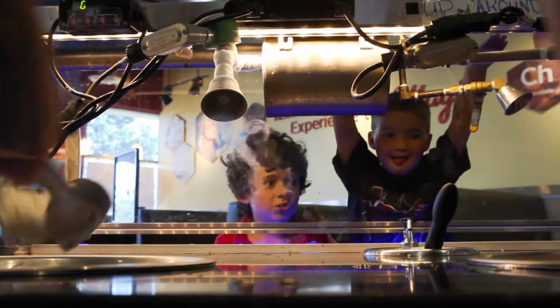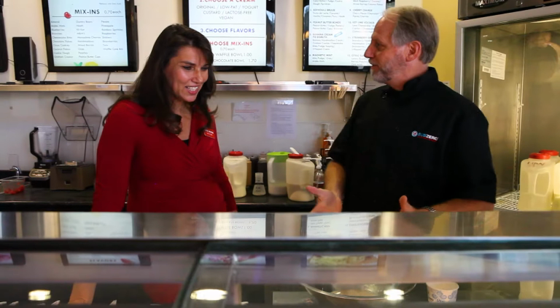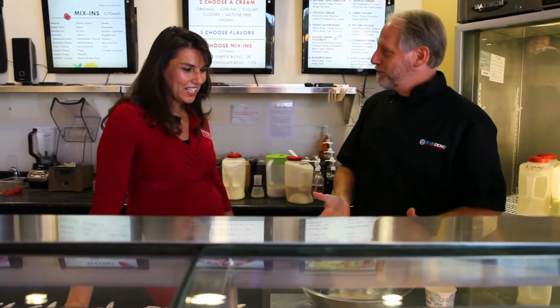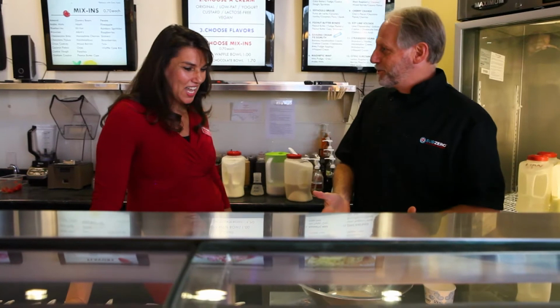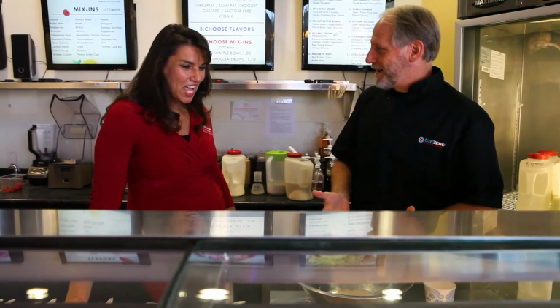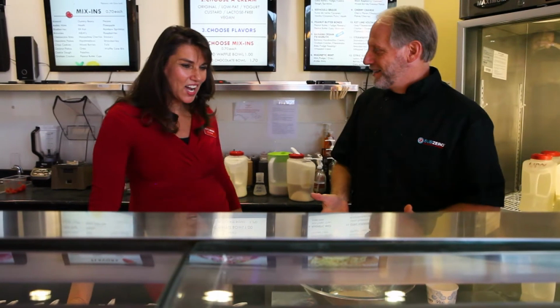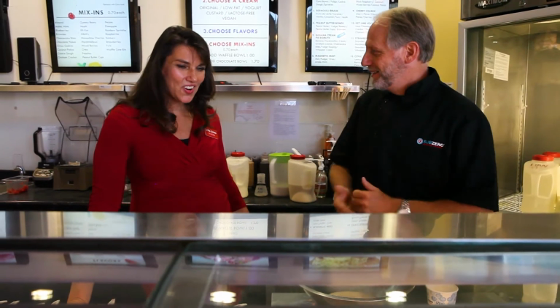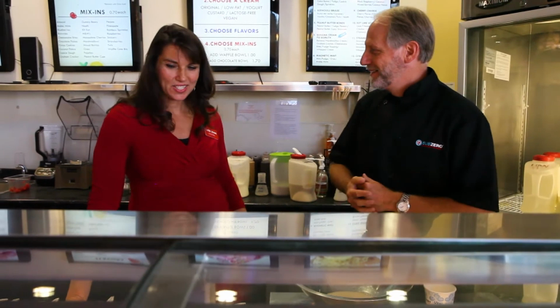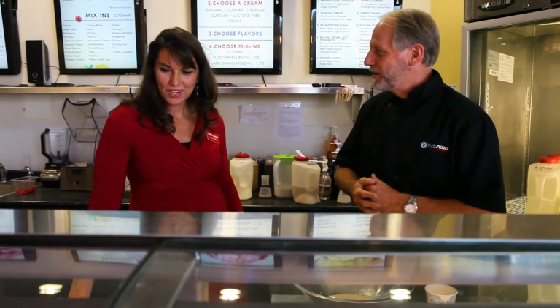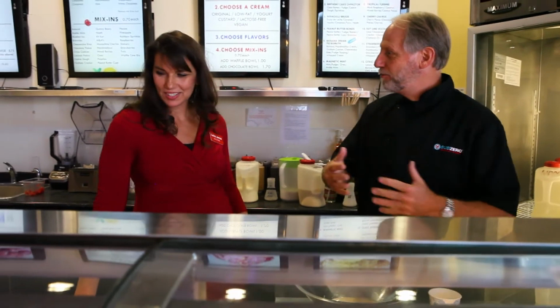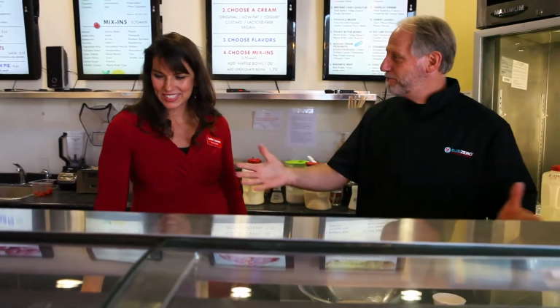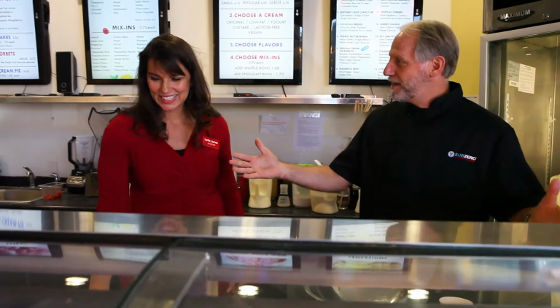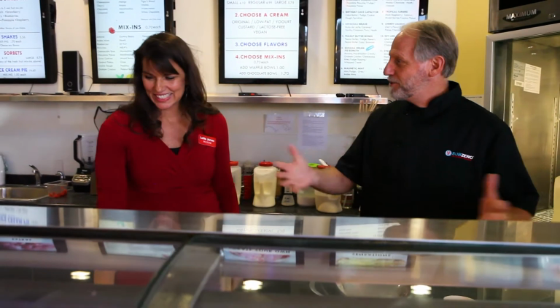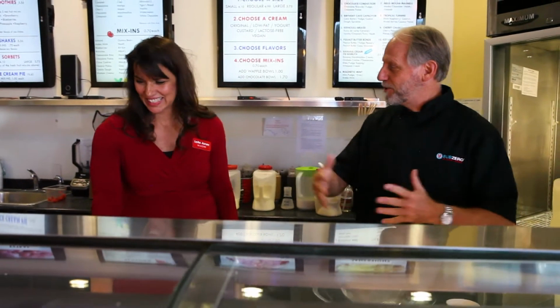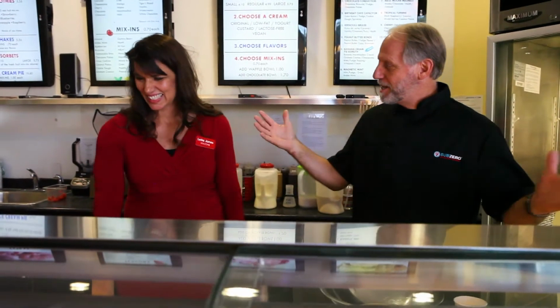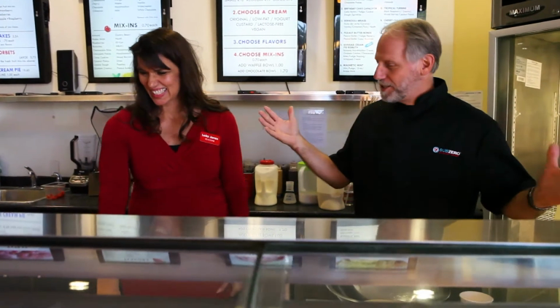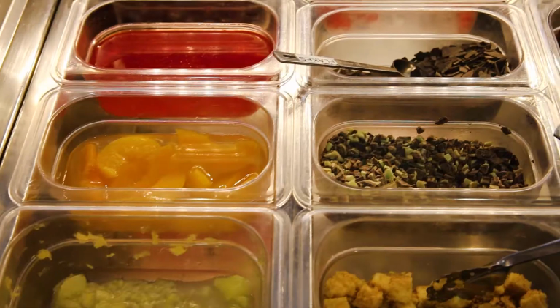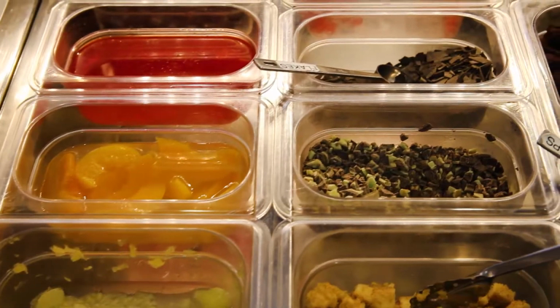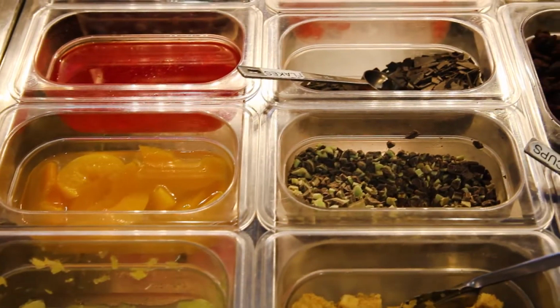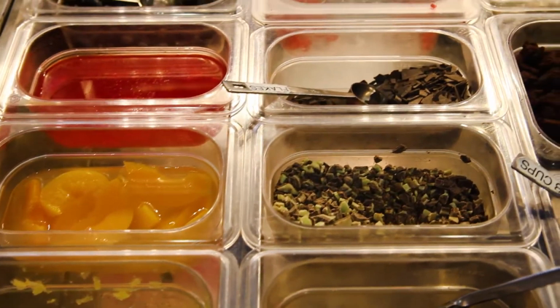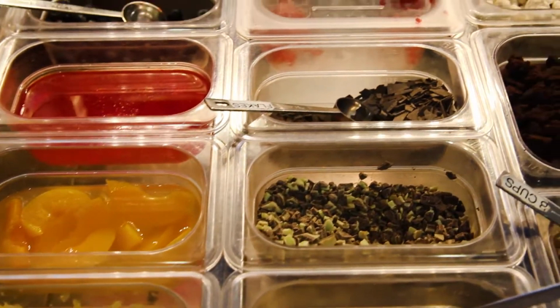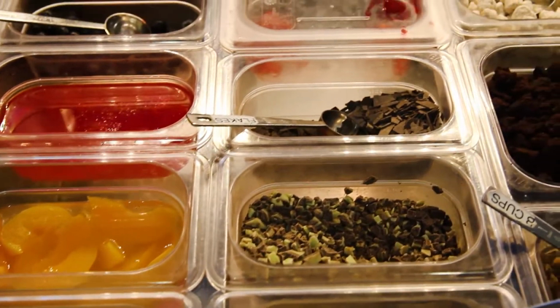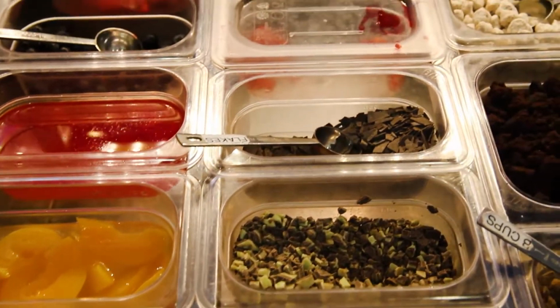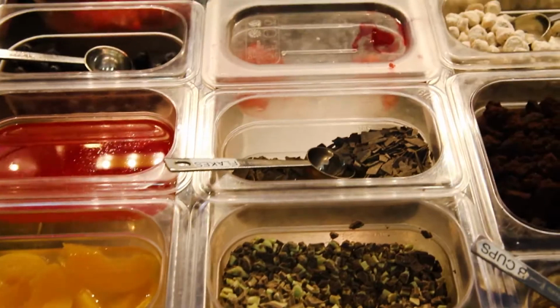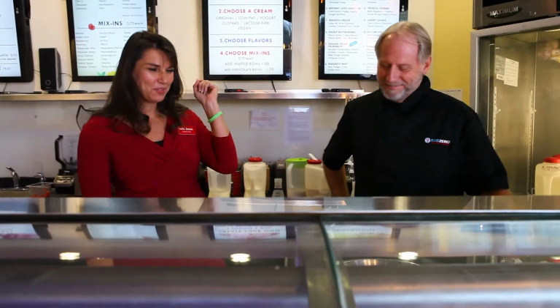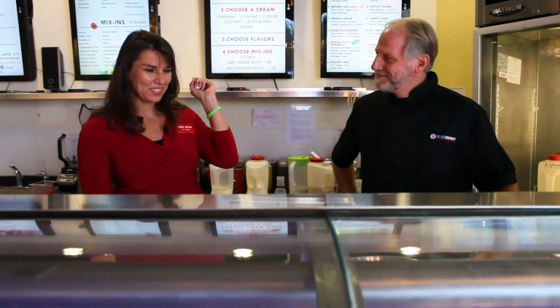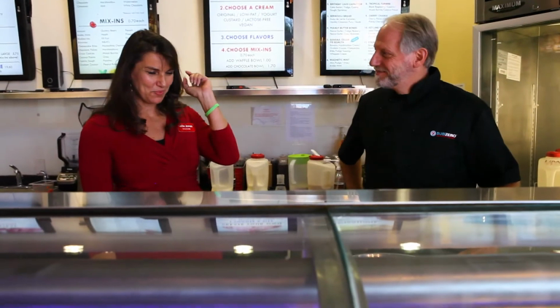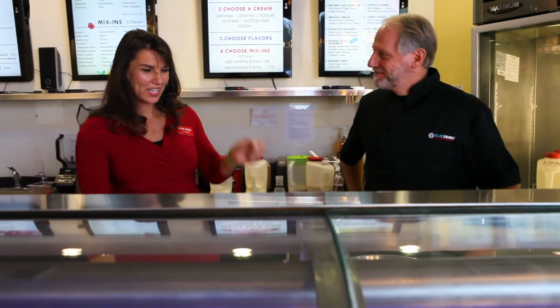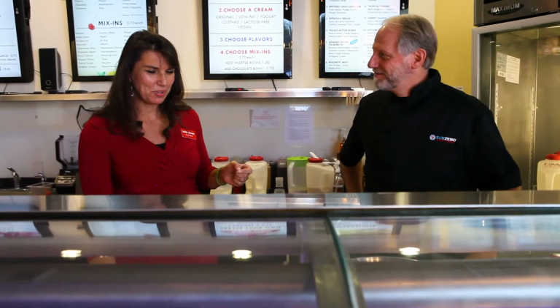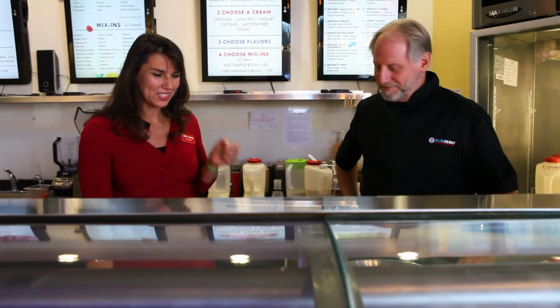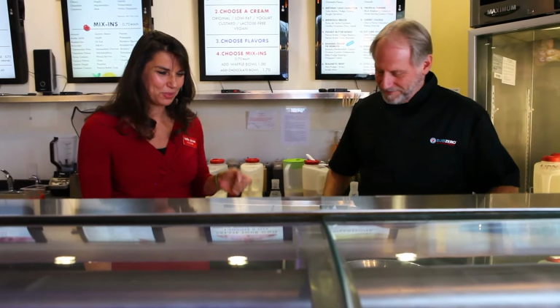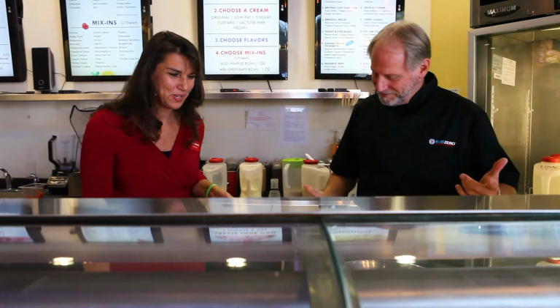What flavor would you like? We have 40 flavors, 40 mixins. The combinations are endless. I want some raspberries and blueberries.